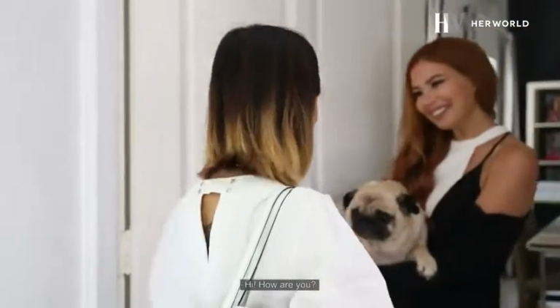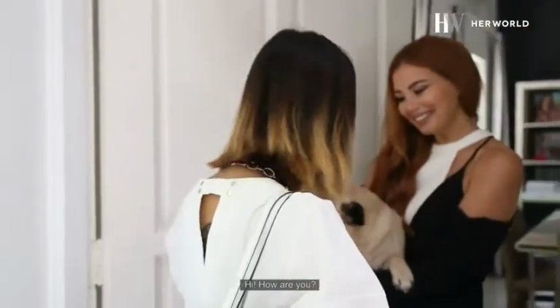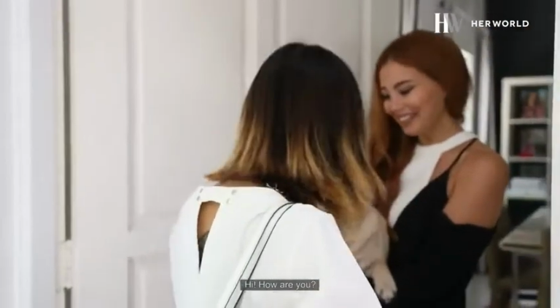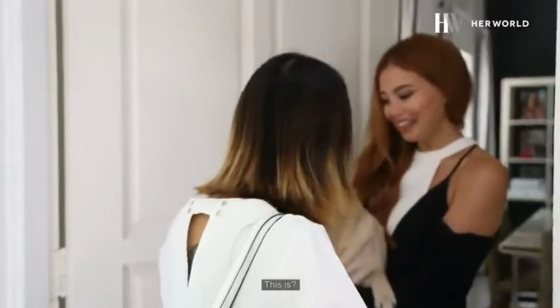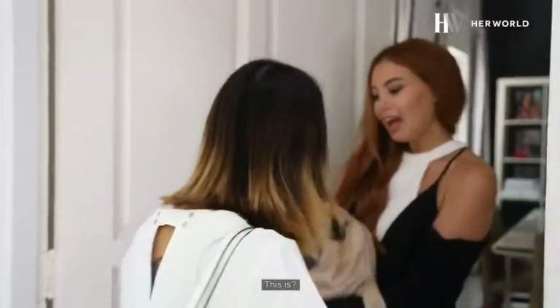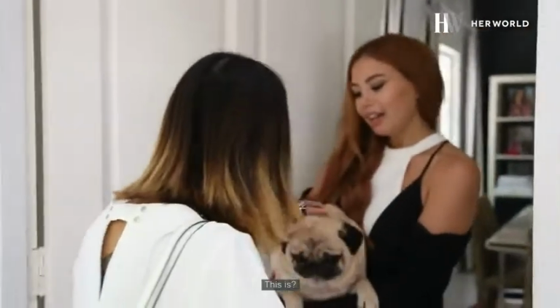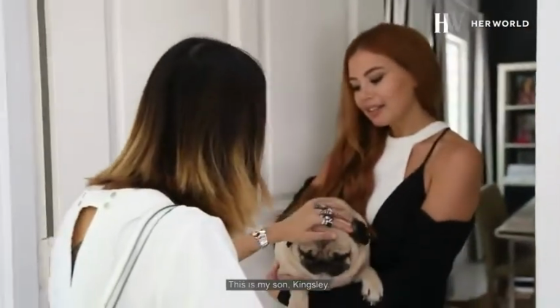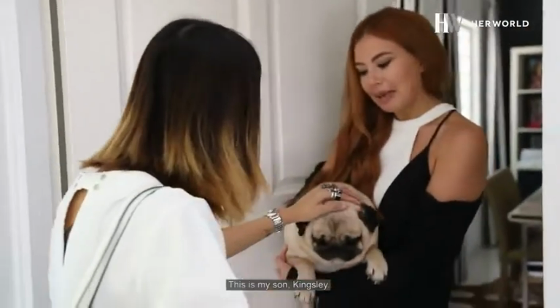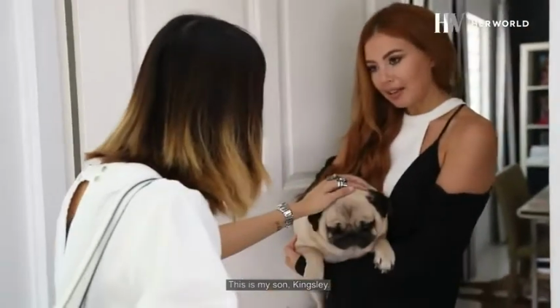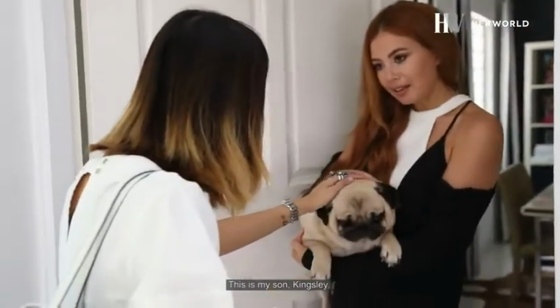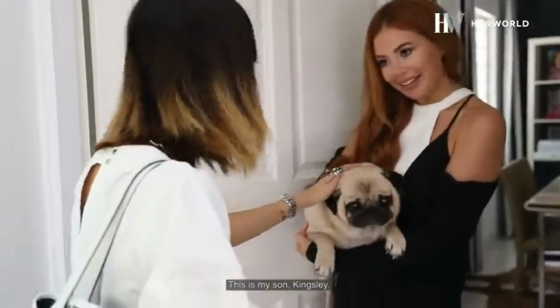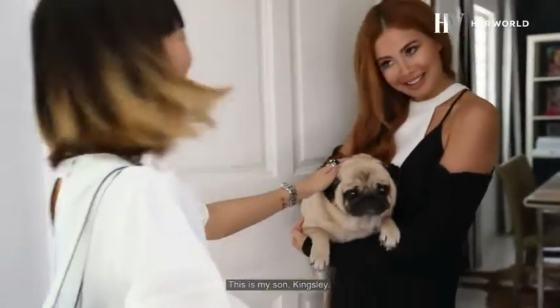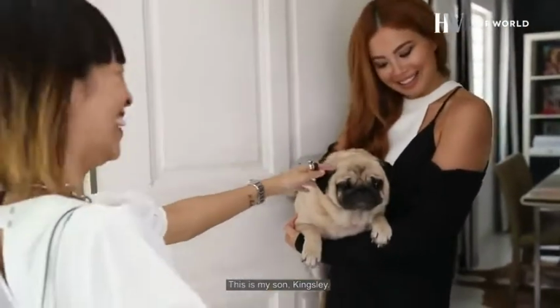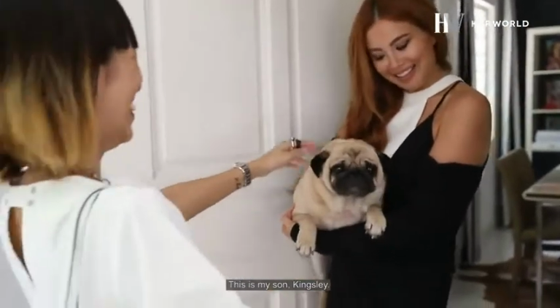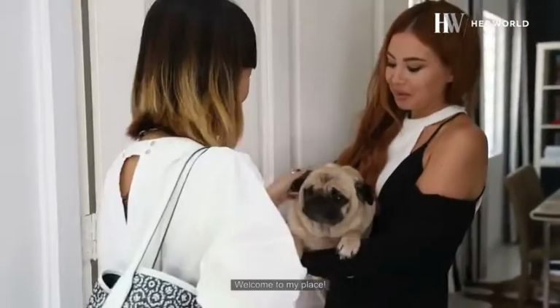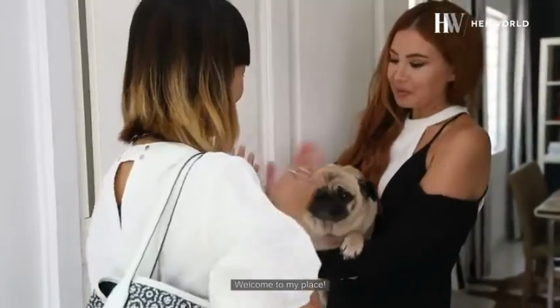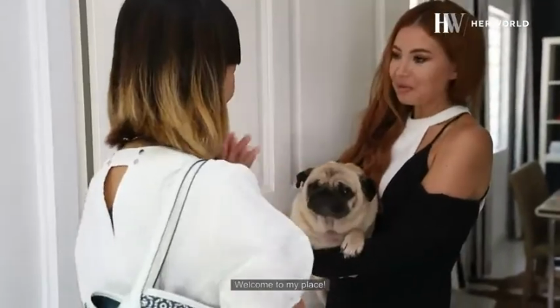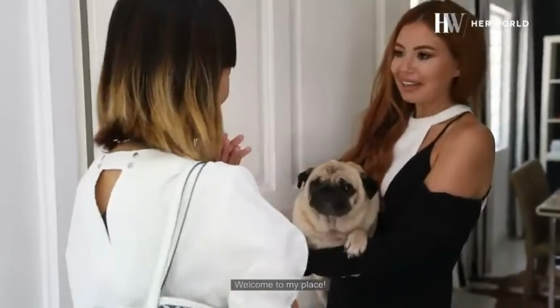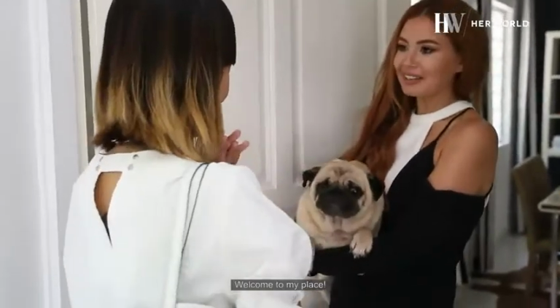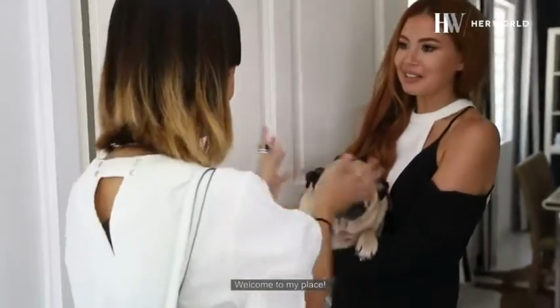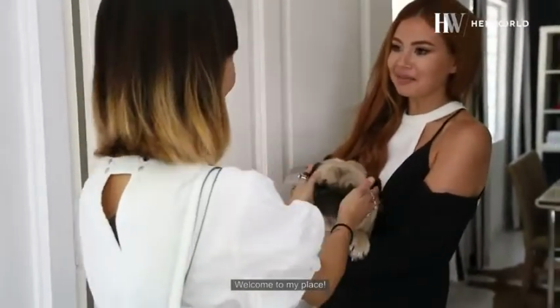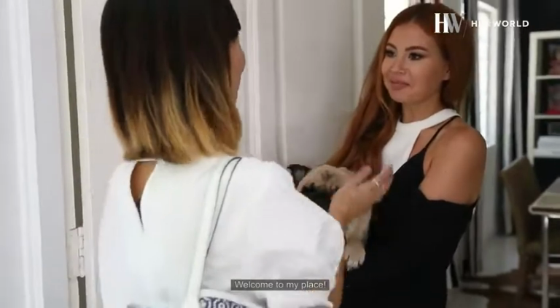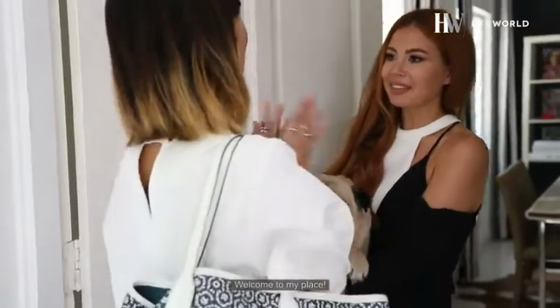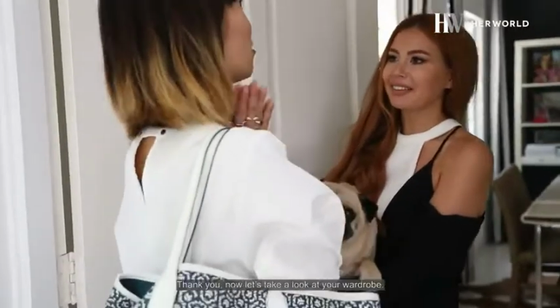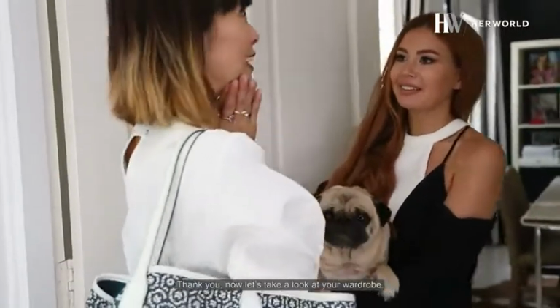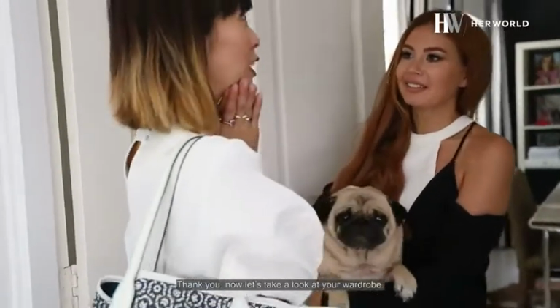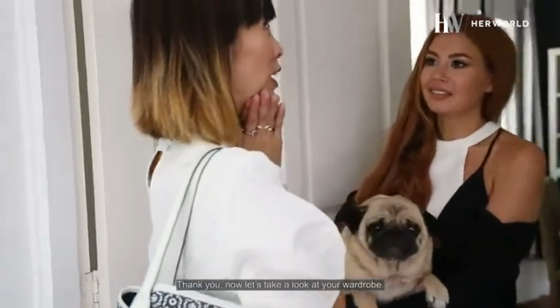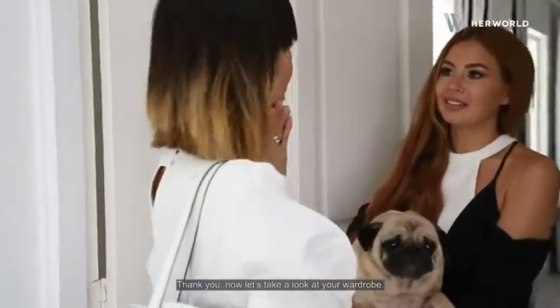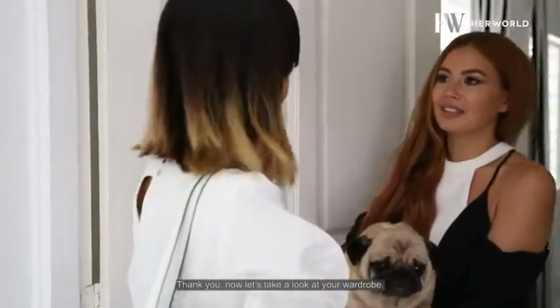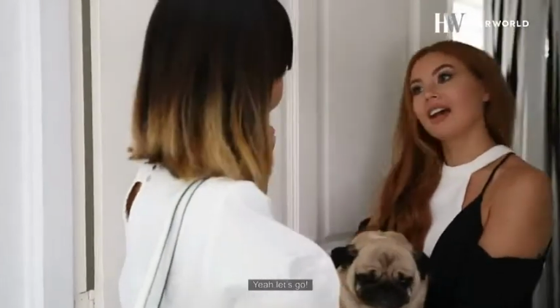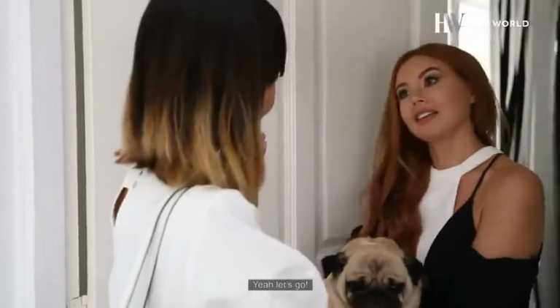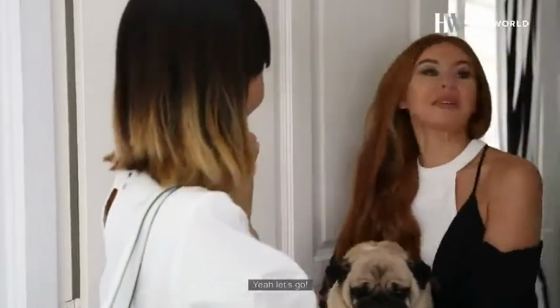This is my son, Kingsley. Welcome to our place. Thank you. Now let's take a look at your wardrobe. Let's go.